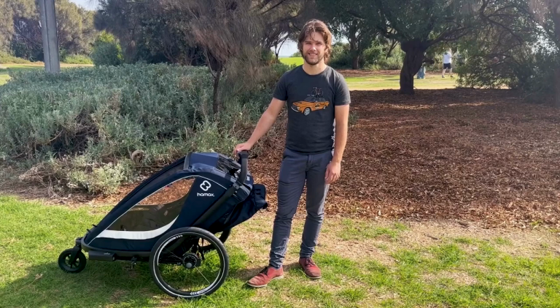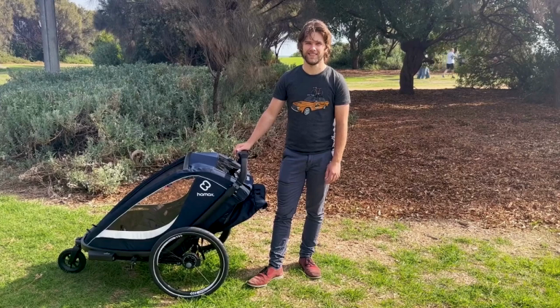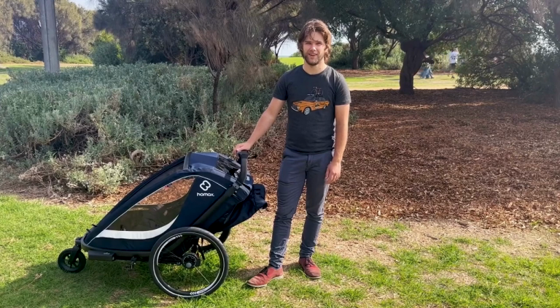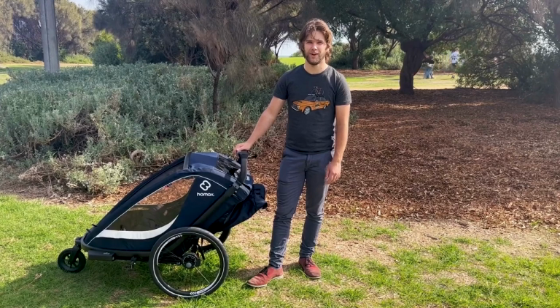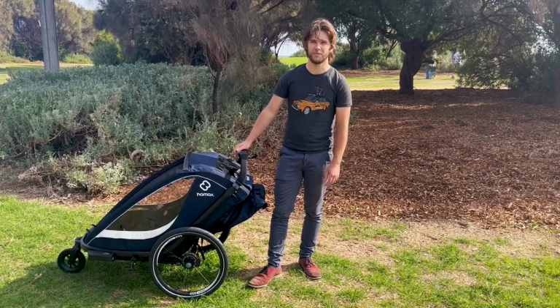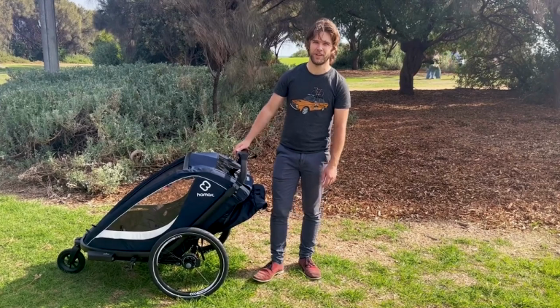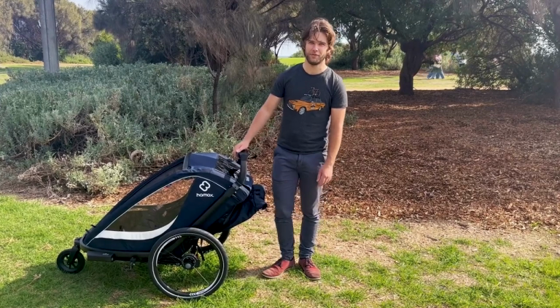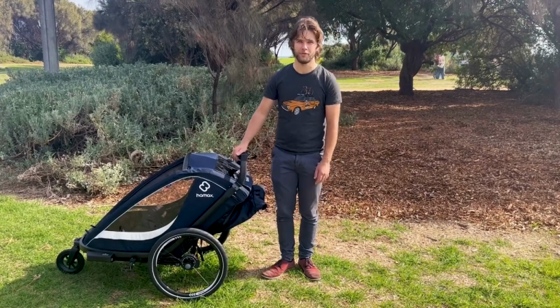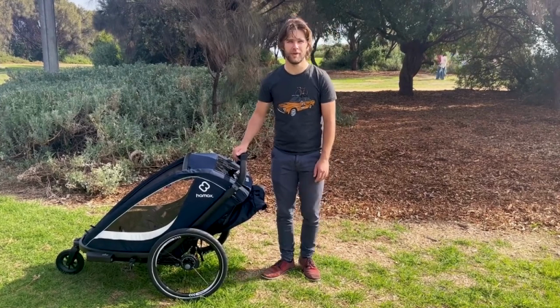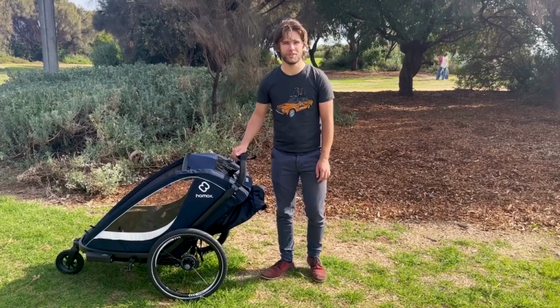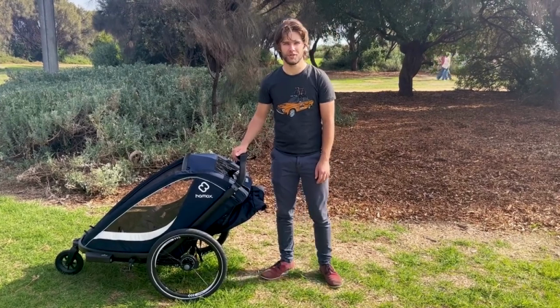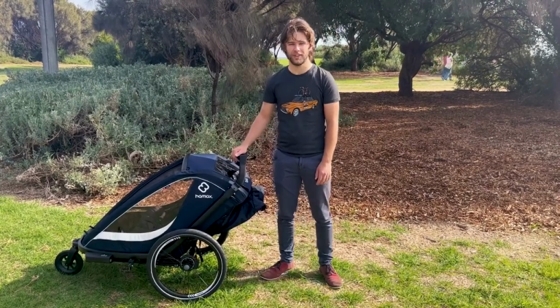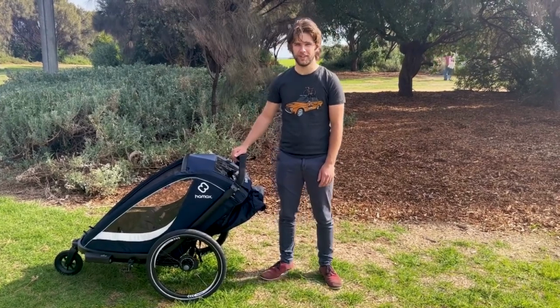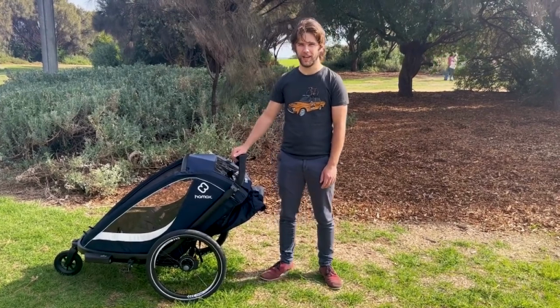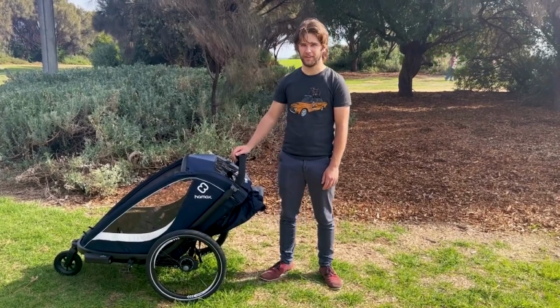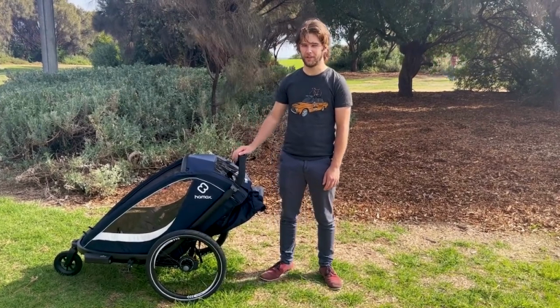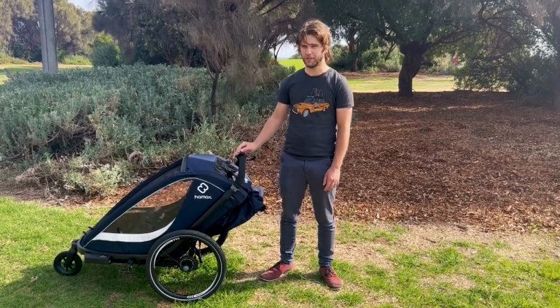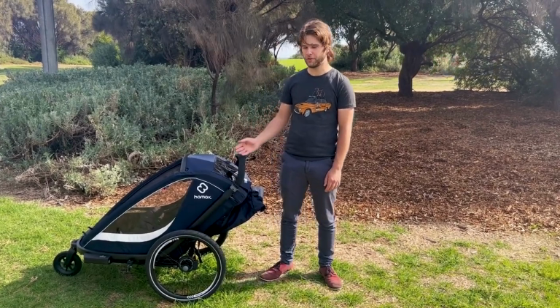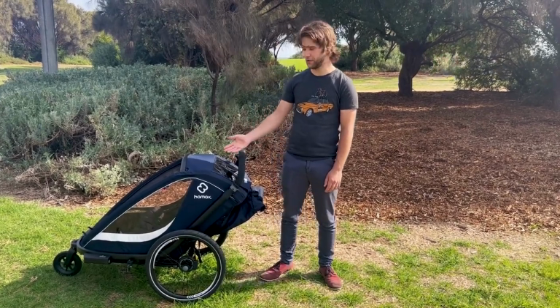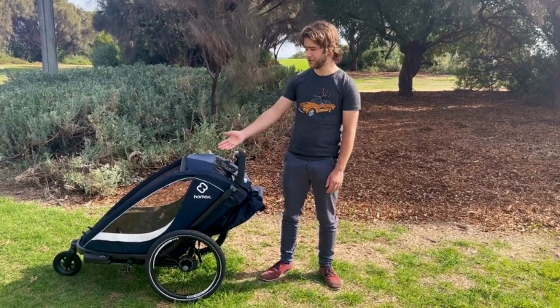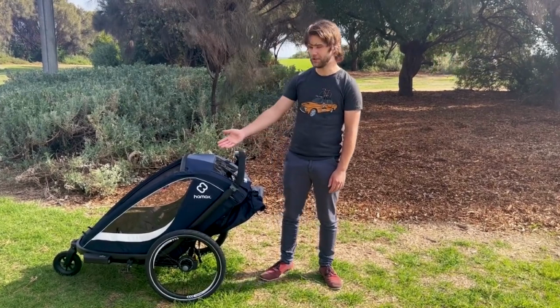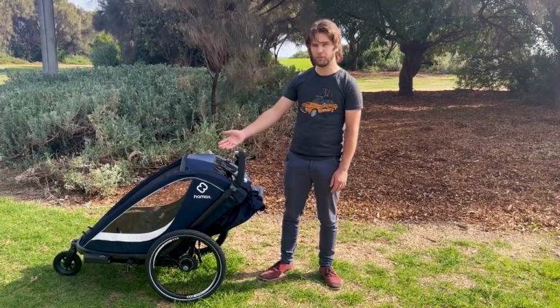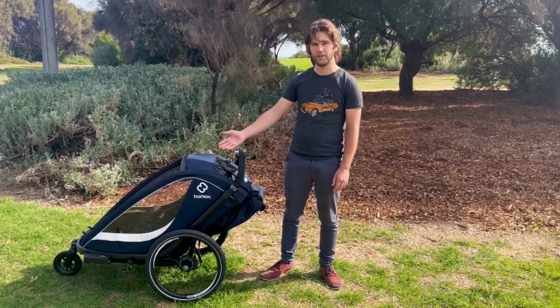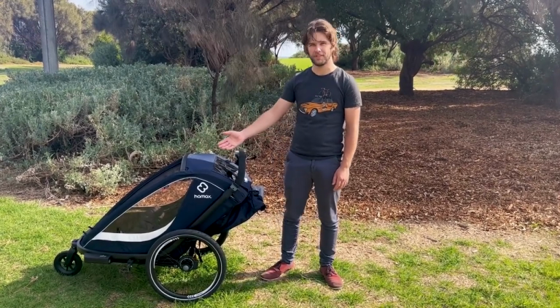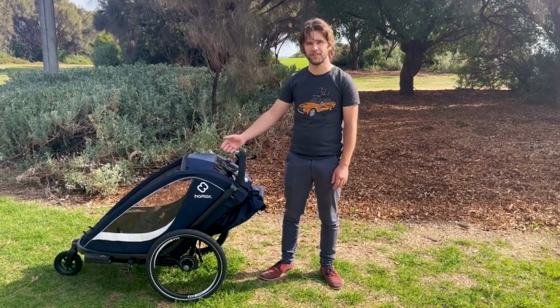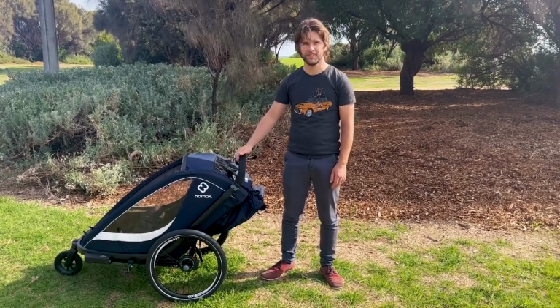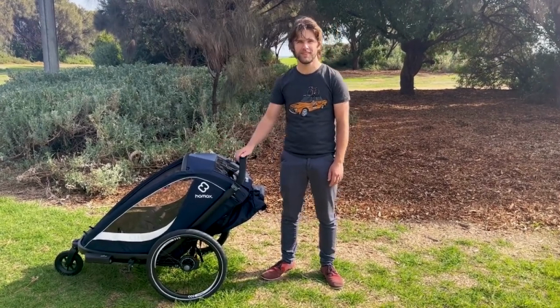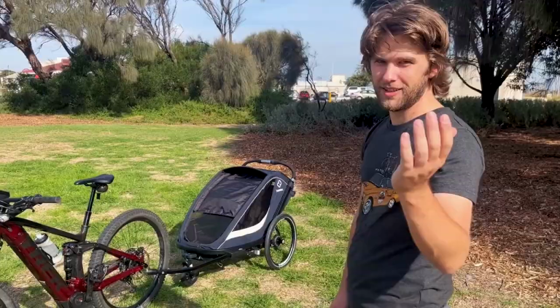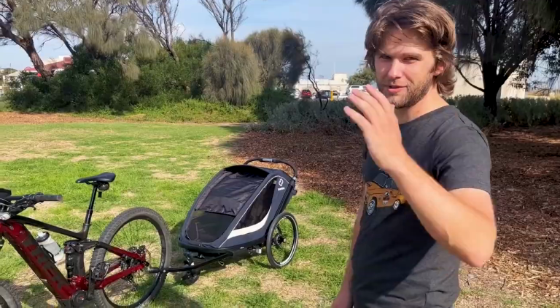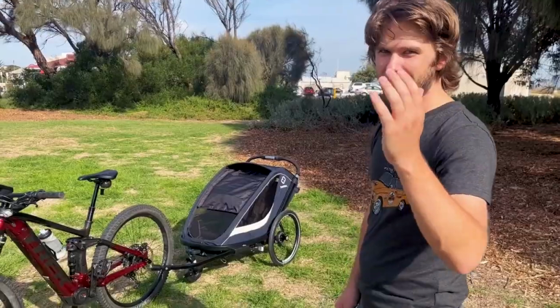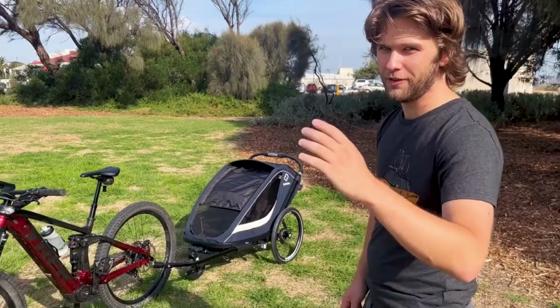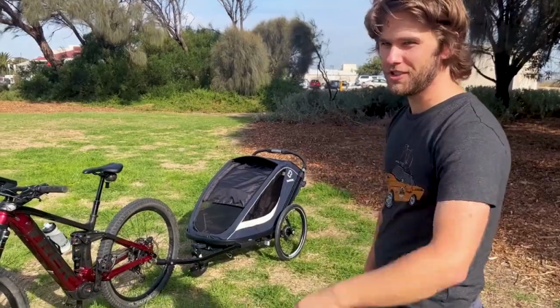Hi, I'm Al Stefan from Hayas Australia and I'd like to introduce the Breeze. Come check out the features.